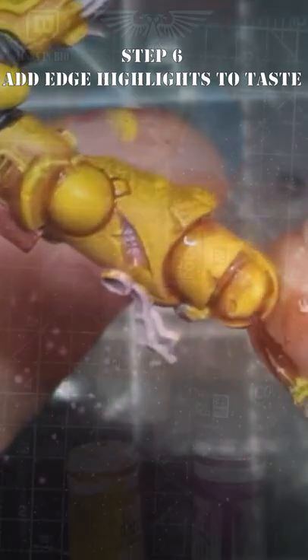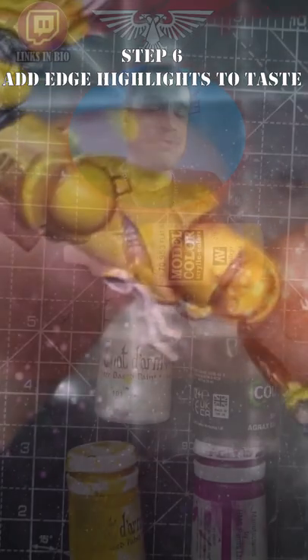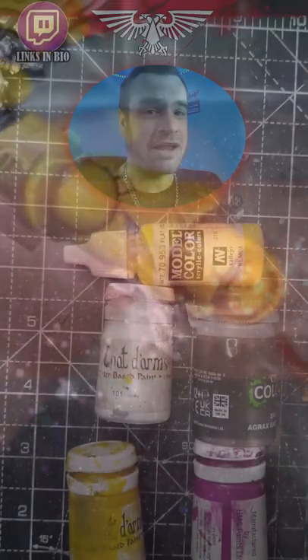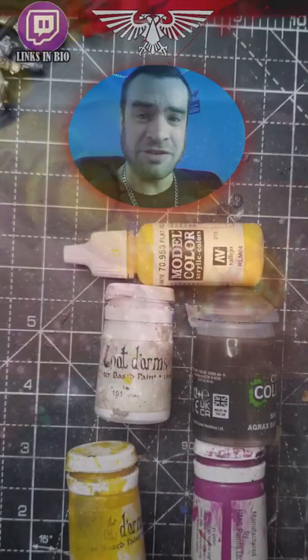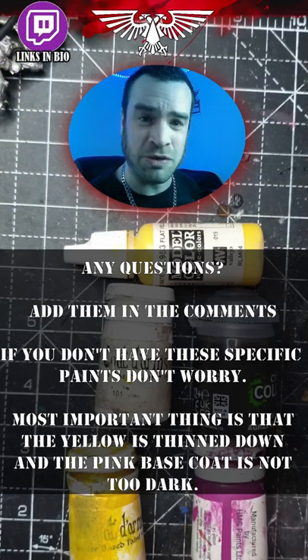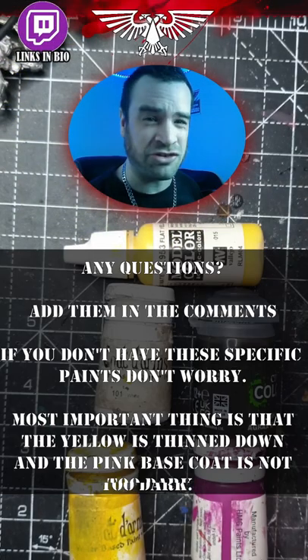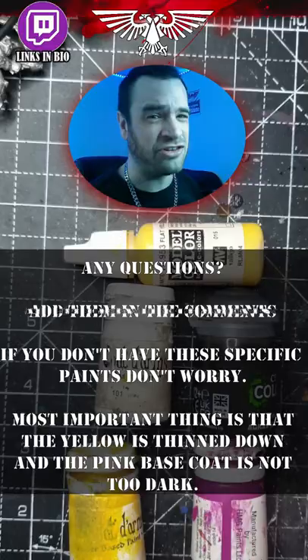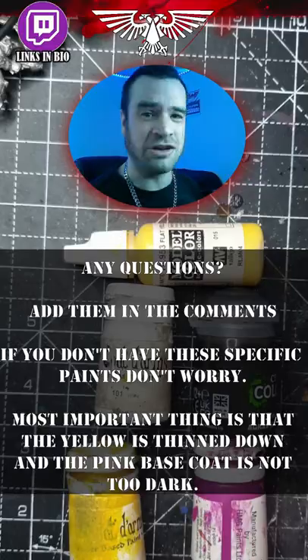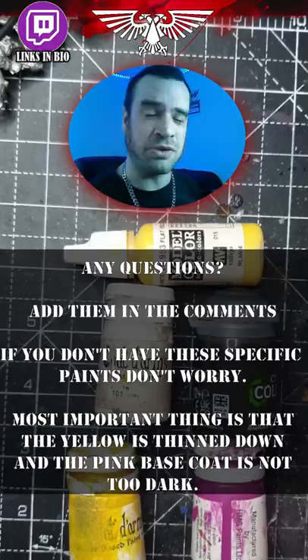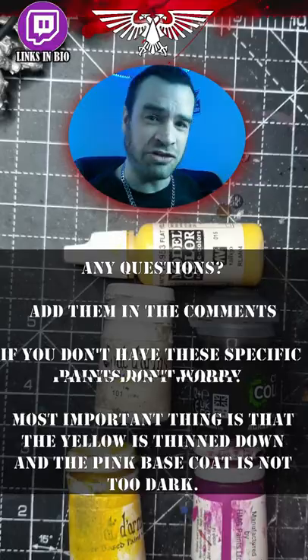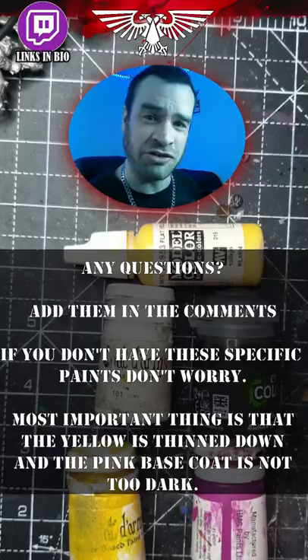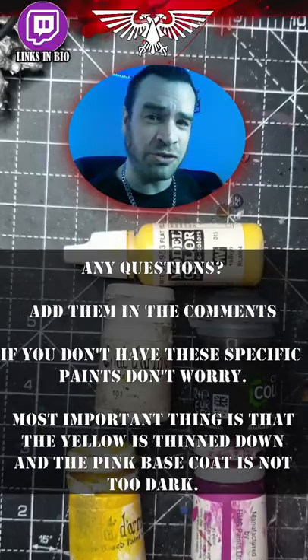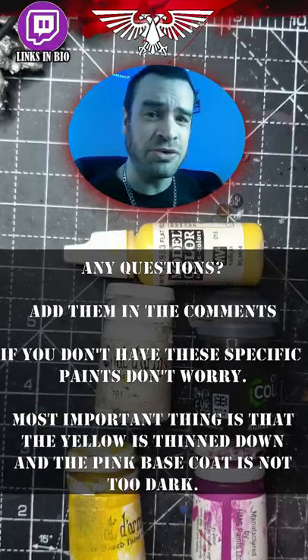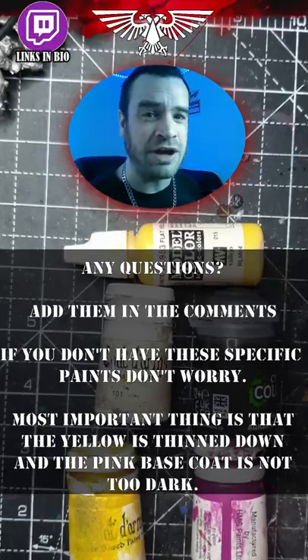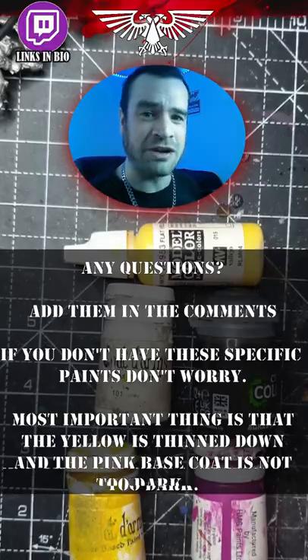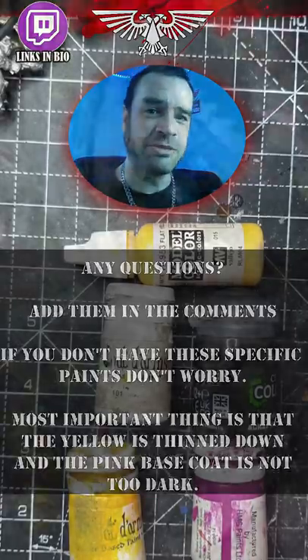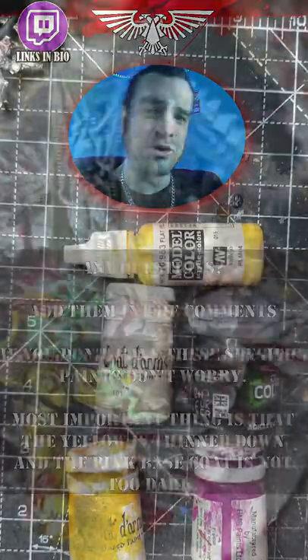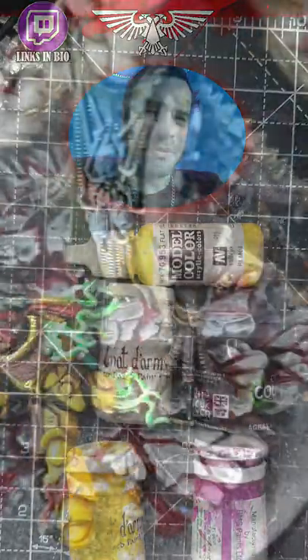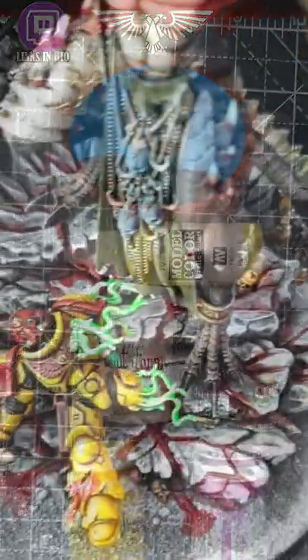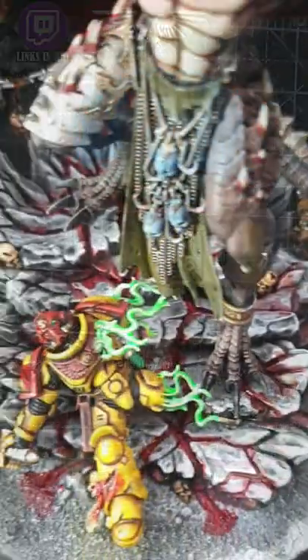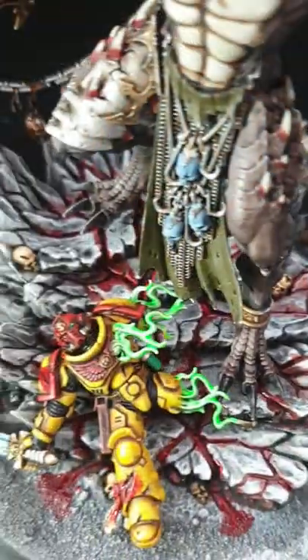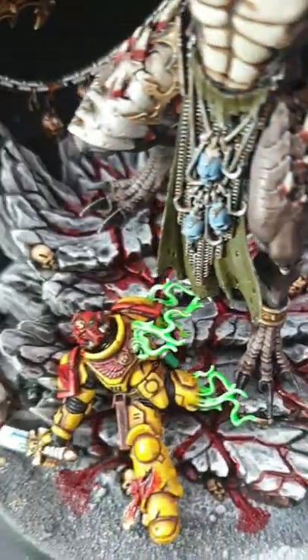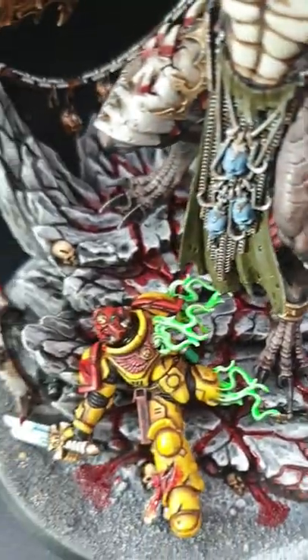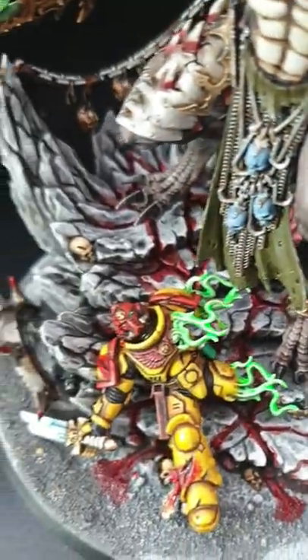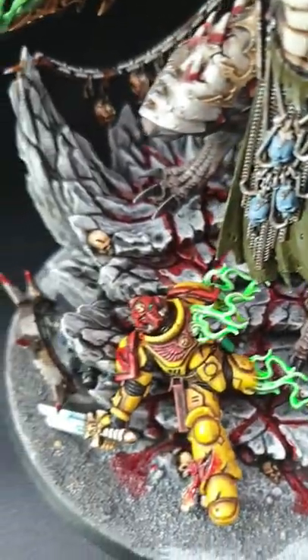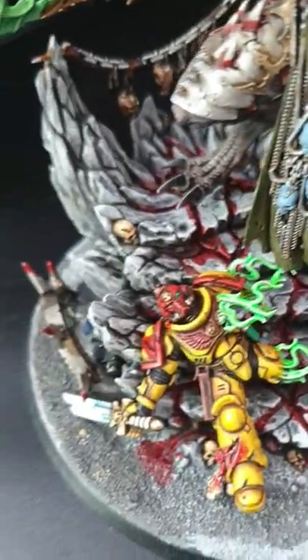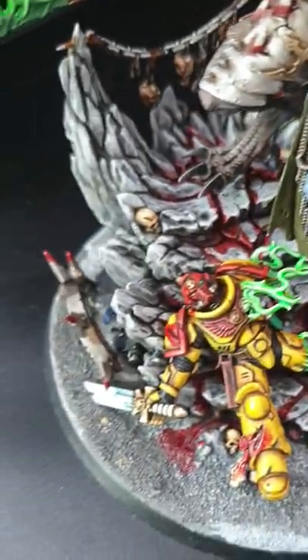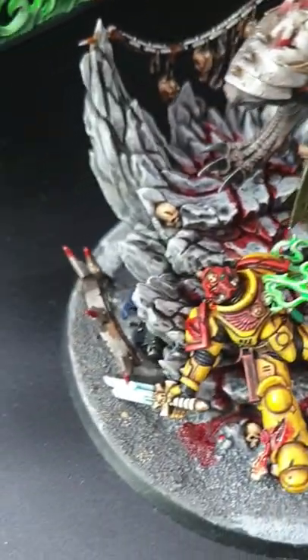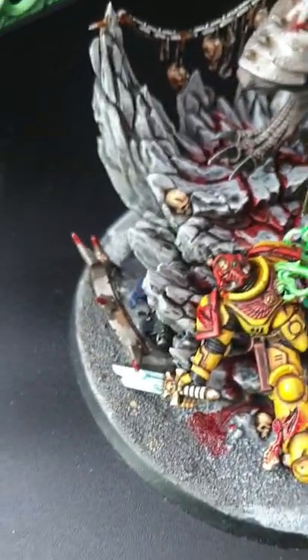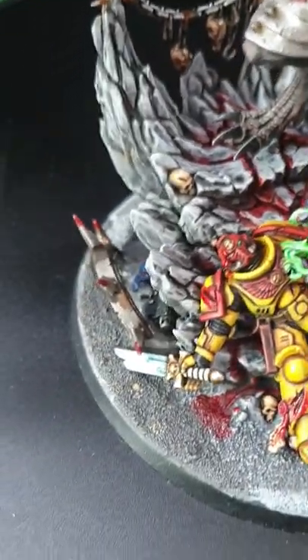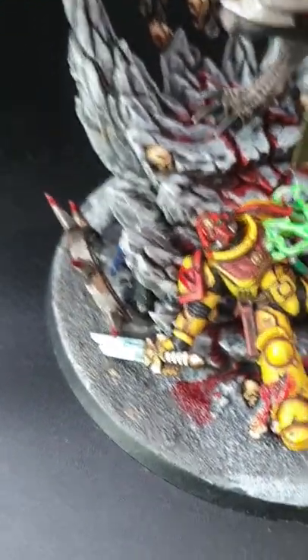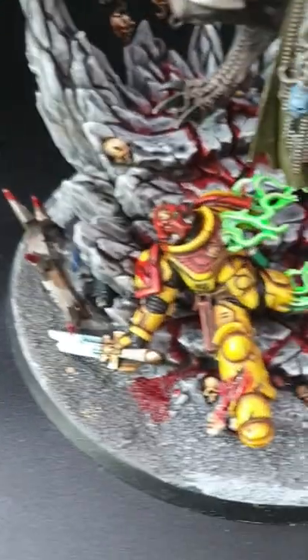Any painting questions, any questions at all — add them in the comments. That's how I paint my yellow. See you later.